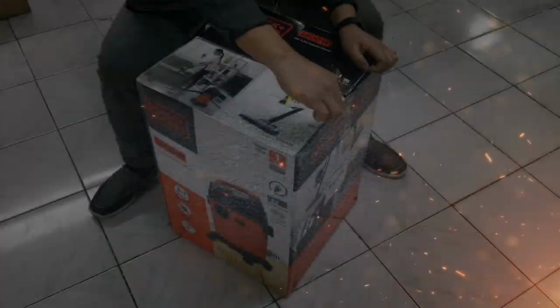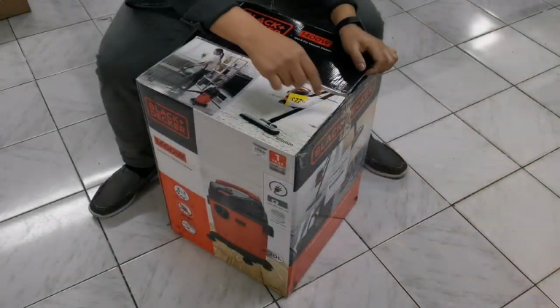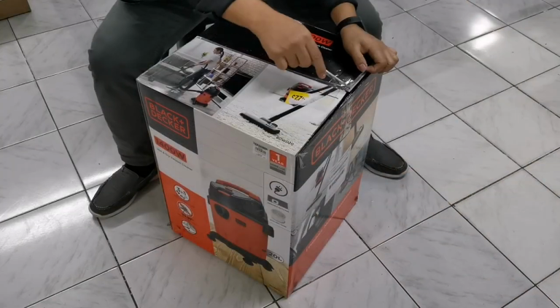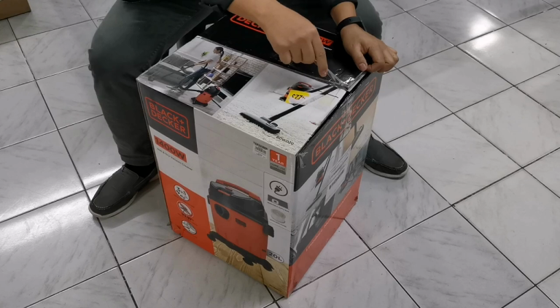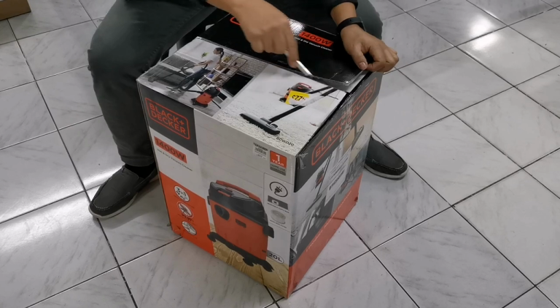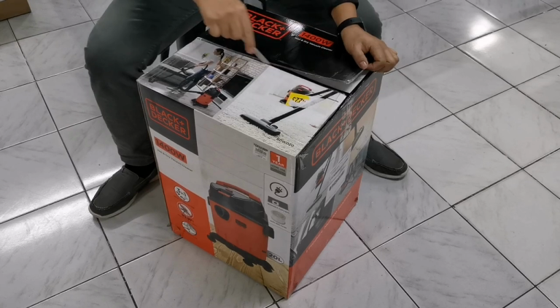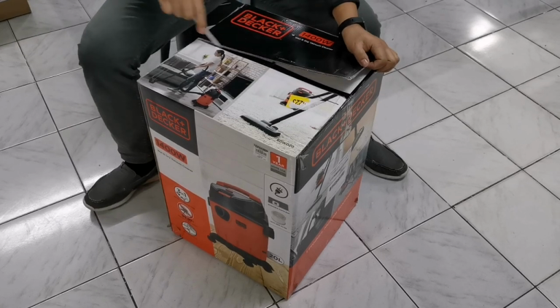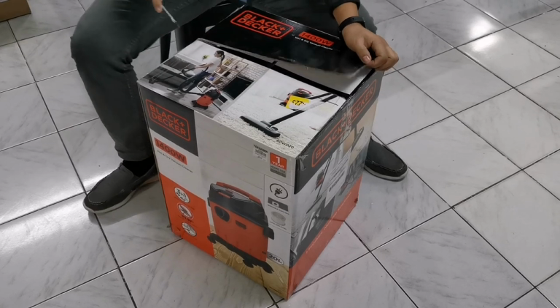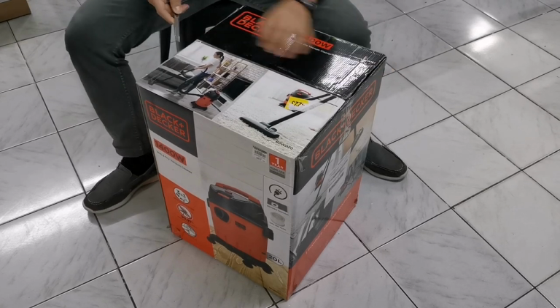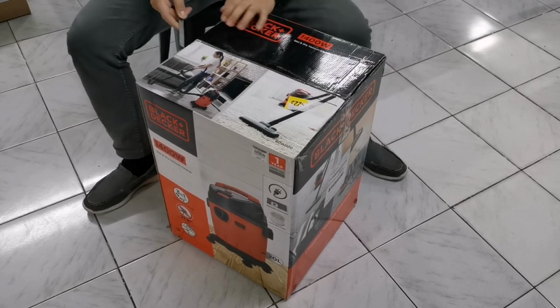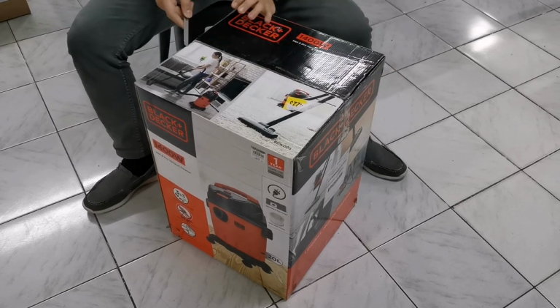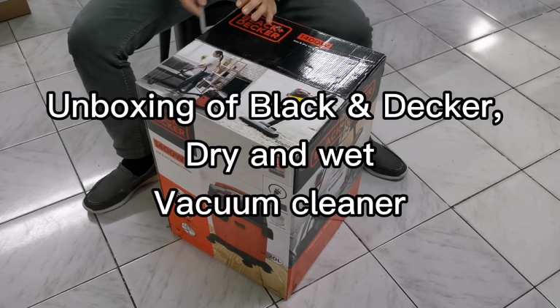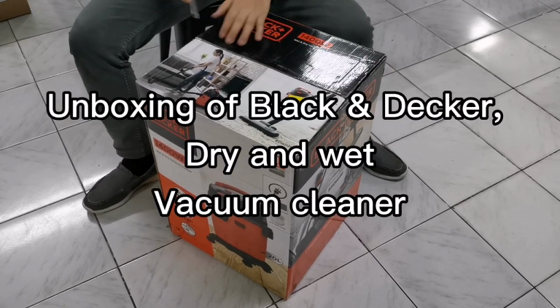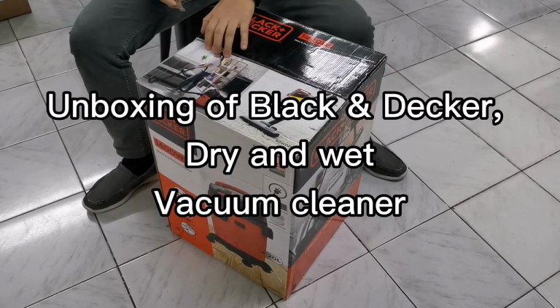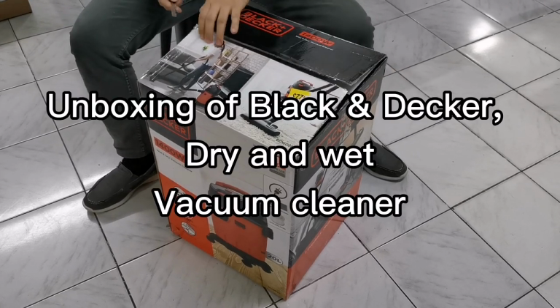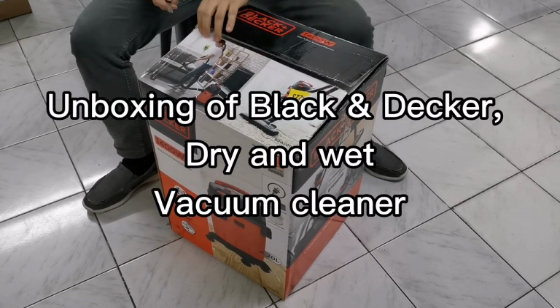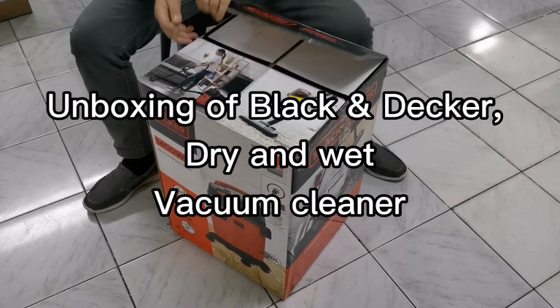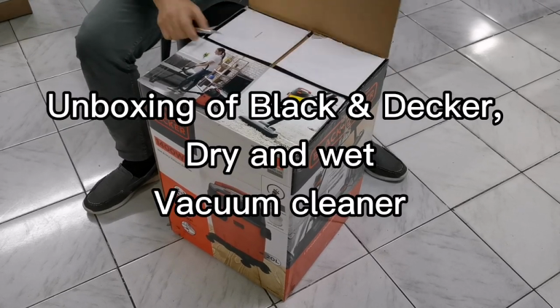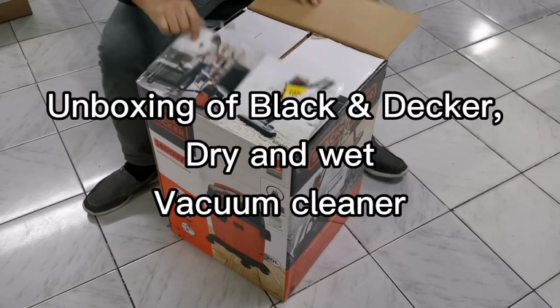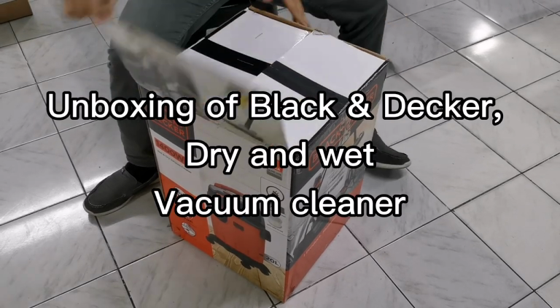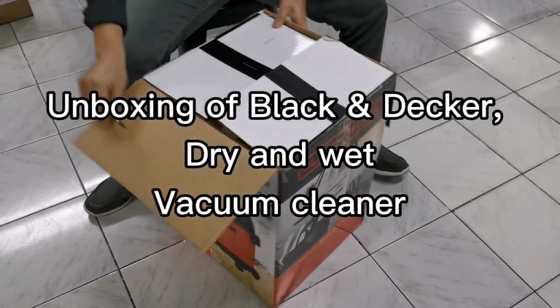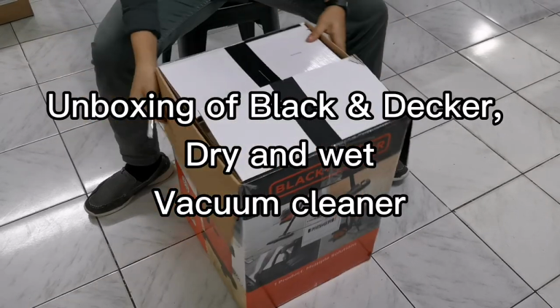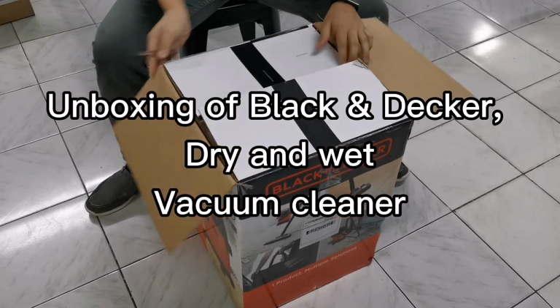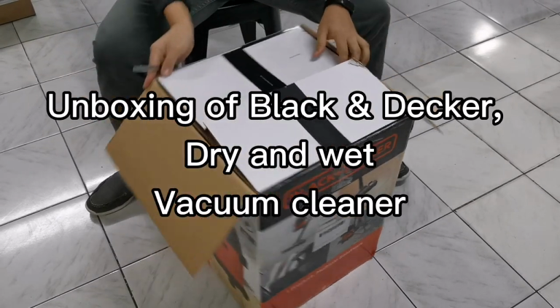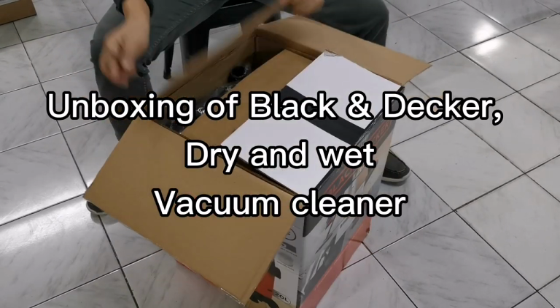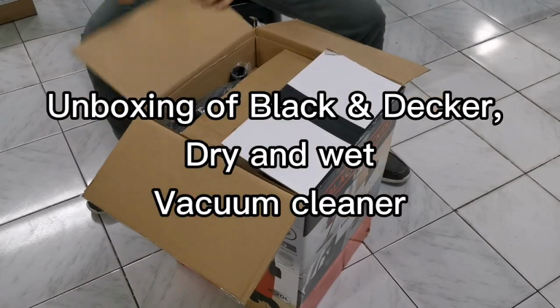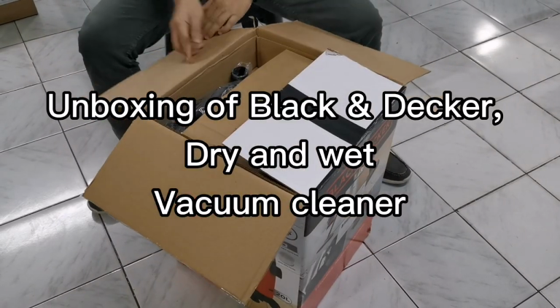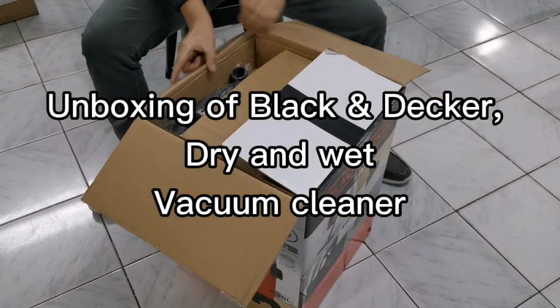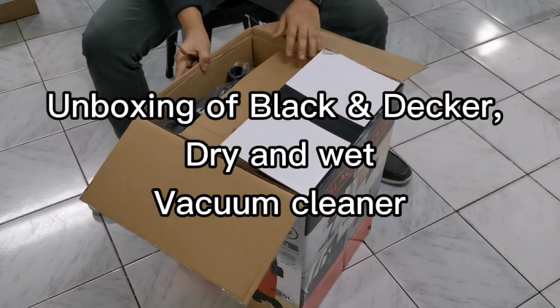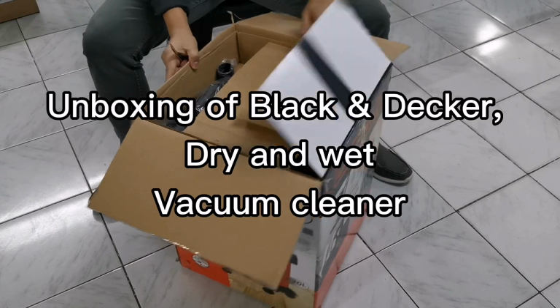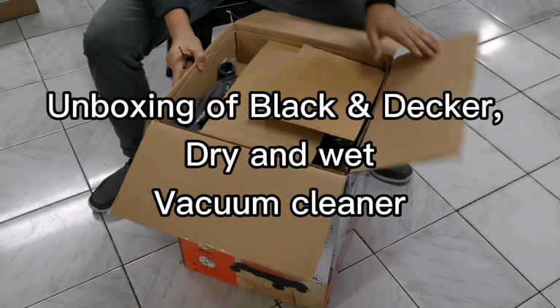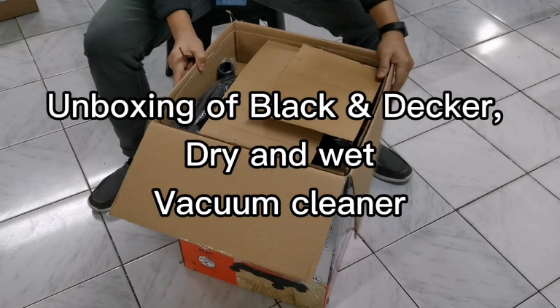Welcome to HOO Basics. I will show you the unboxing of the Black and Decker dry and wet vacuum cleaner.